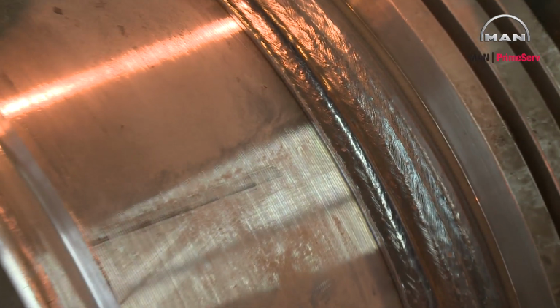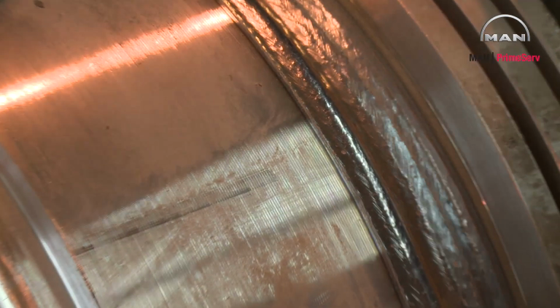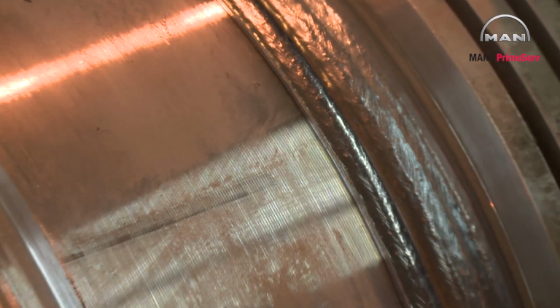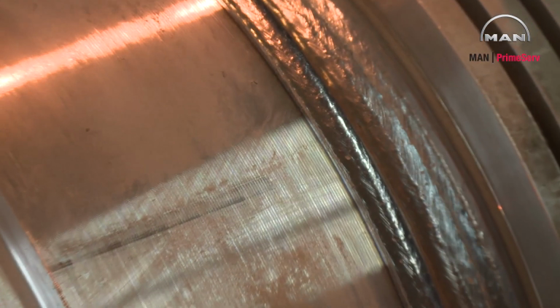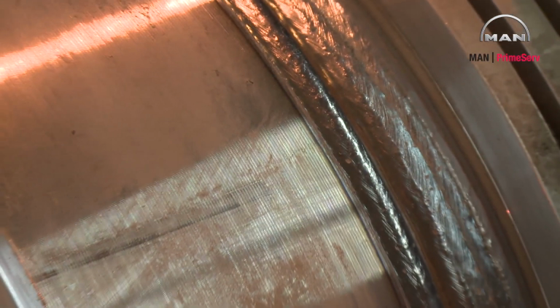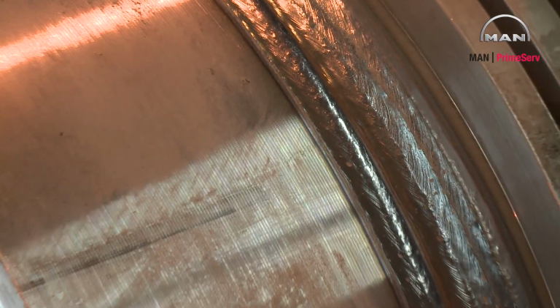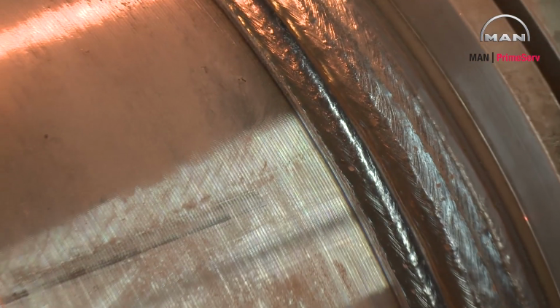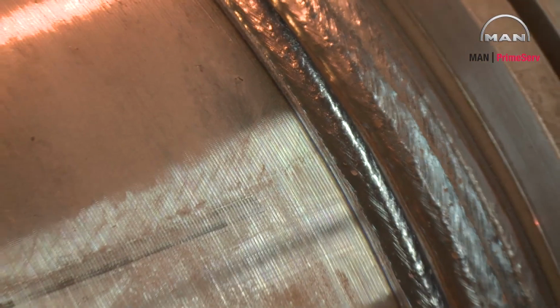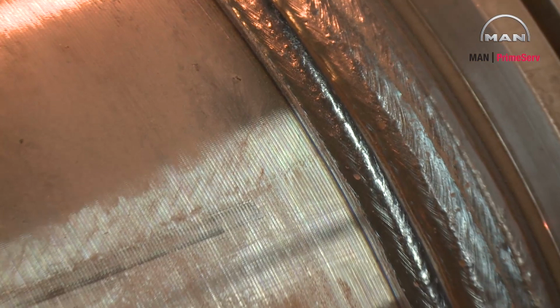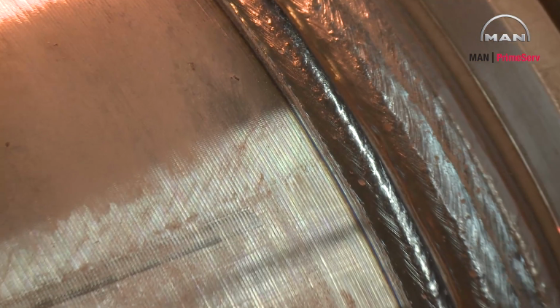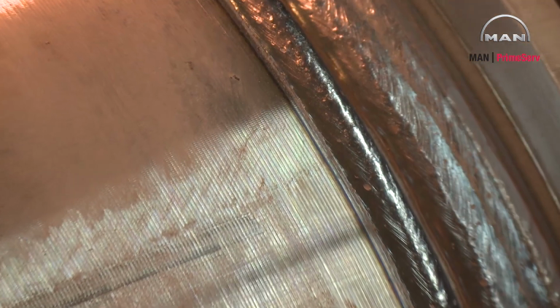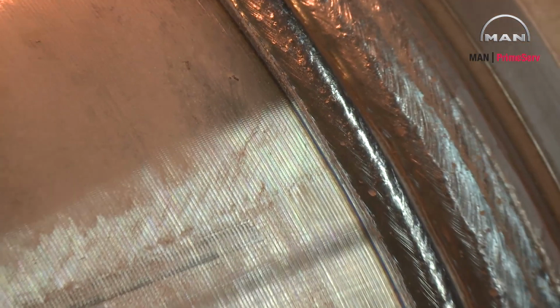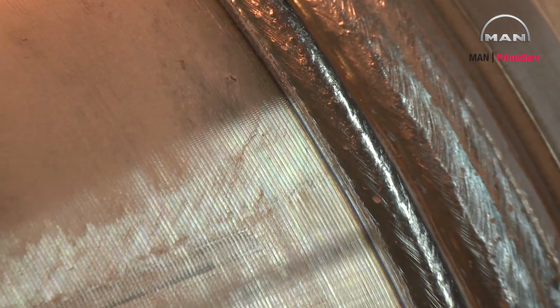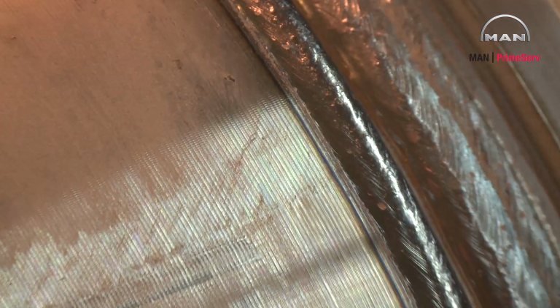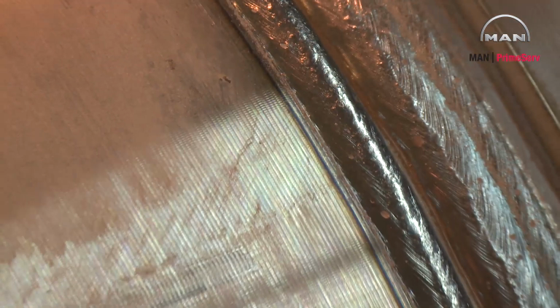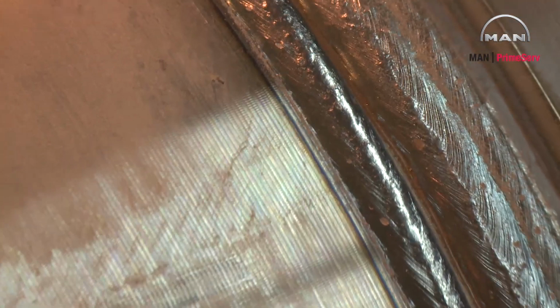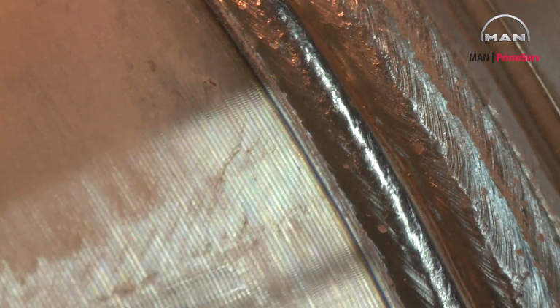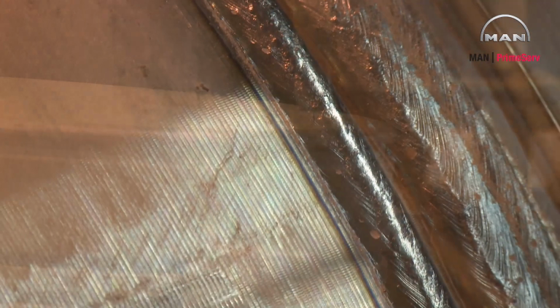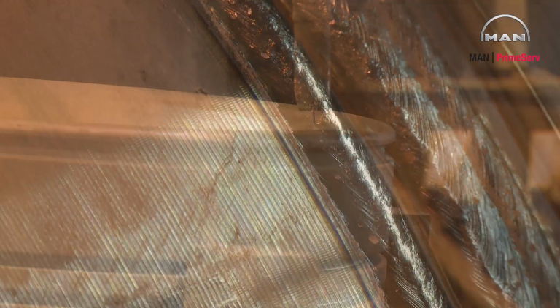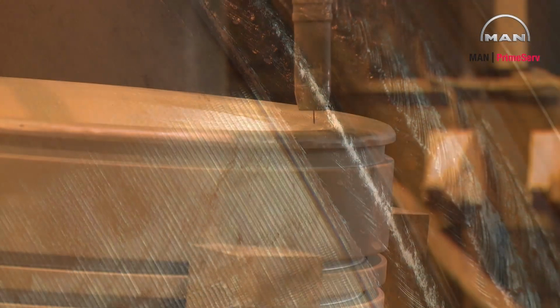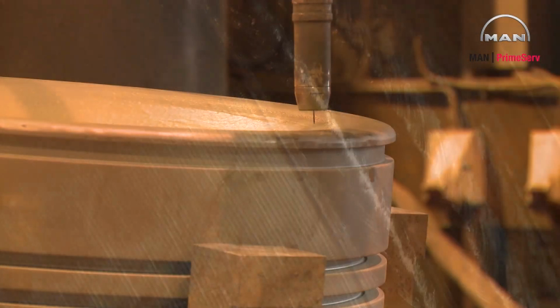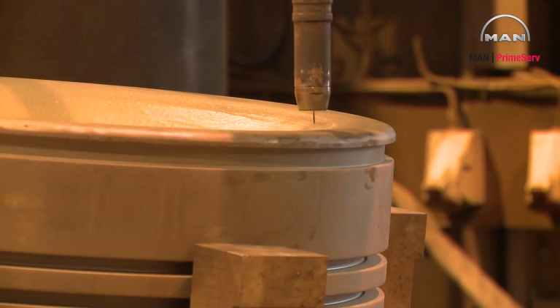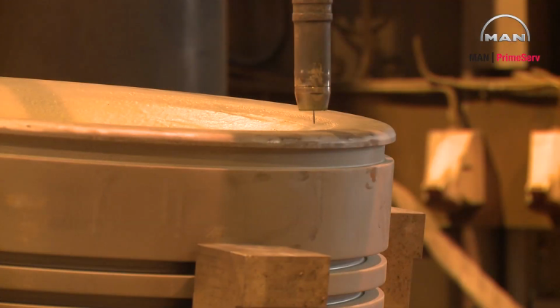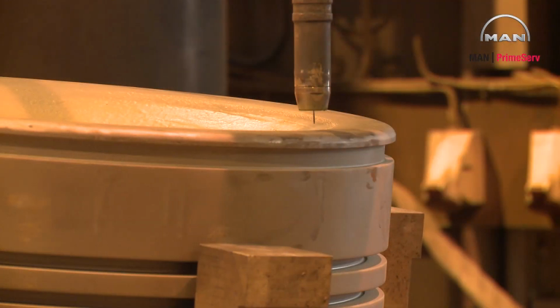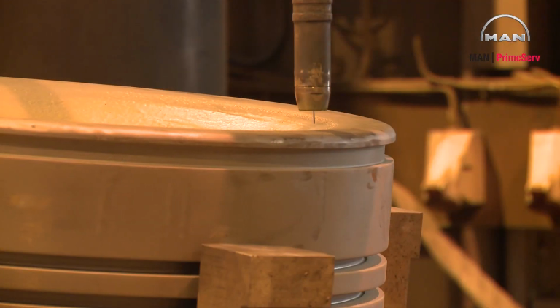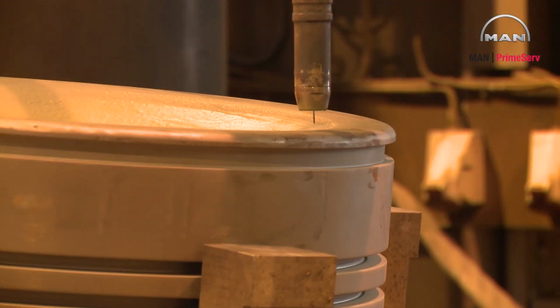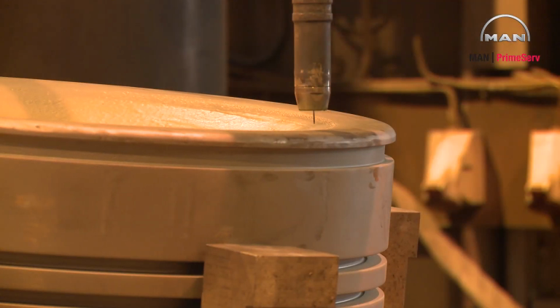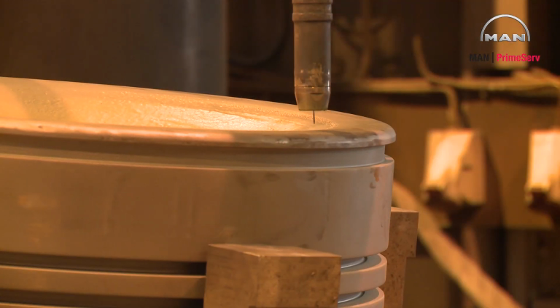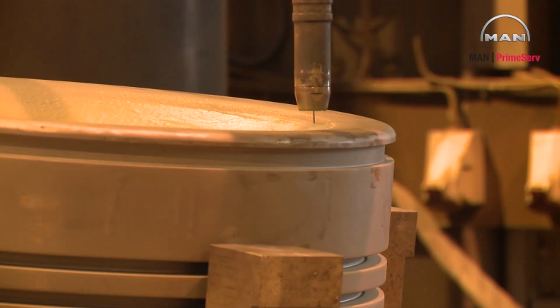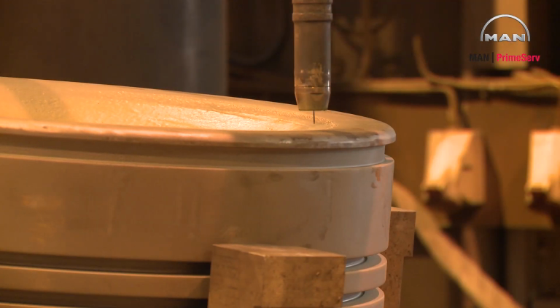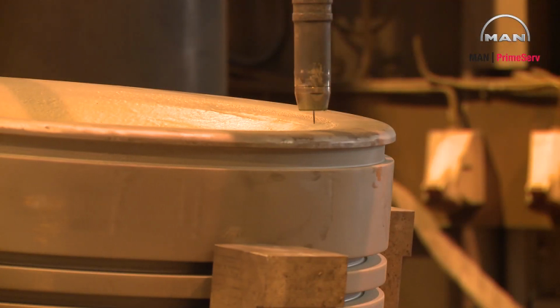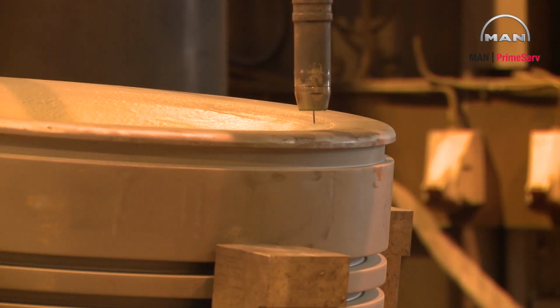With different welding processes we assure best quality at moderate cost to ensure customer demands.